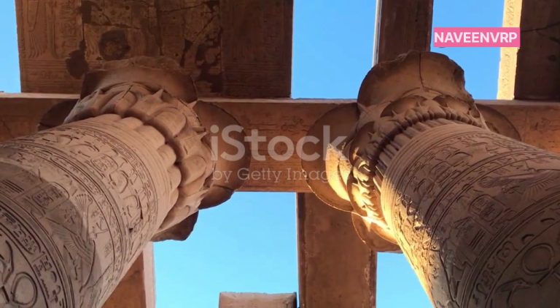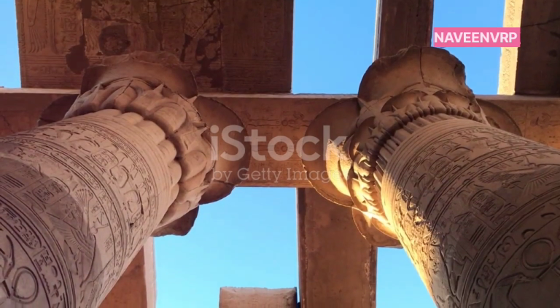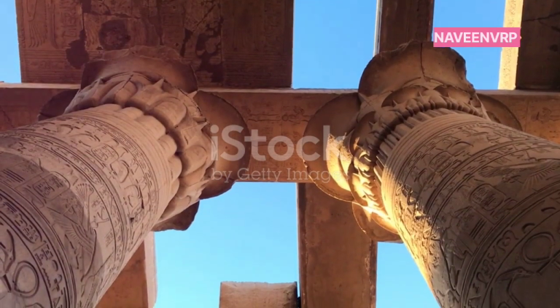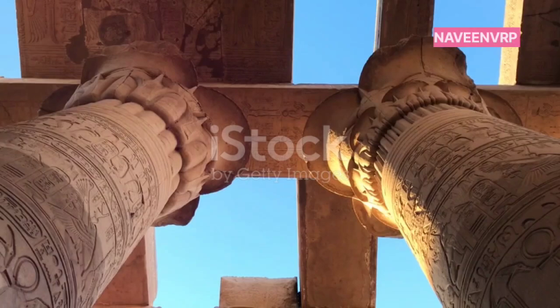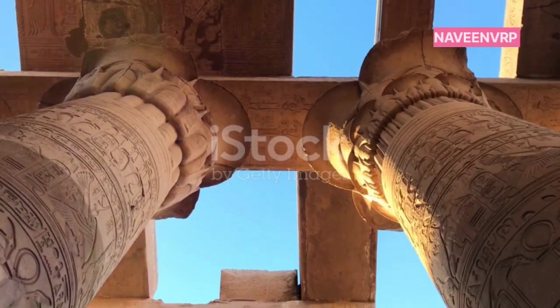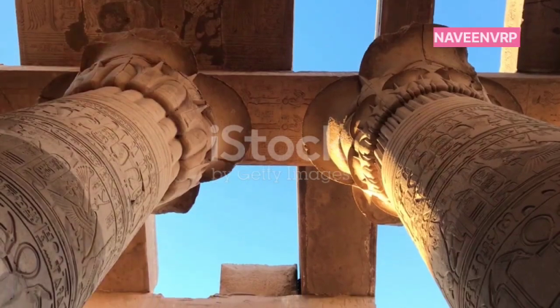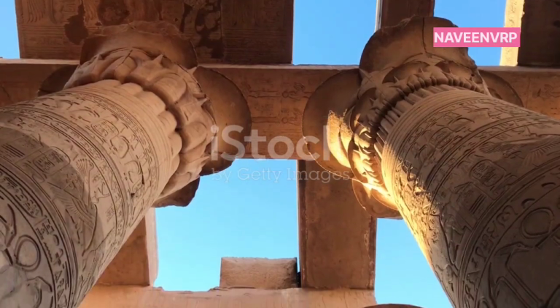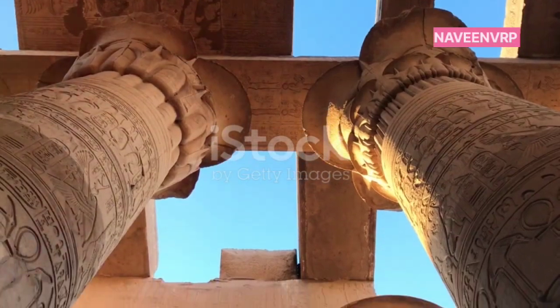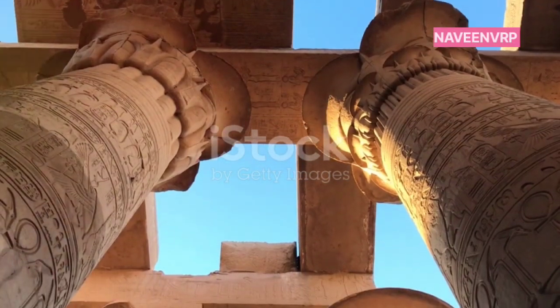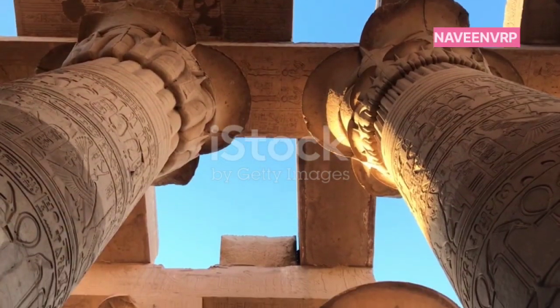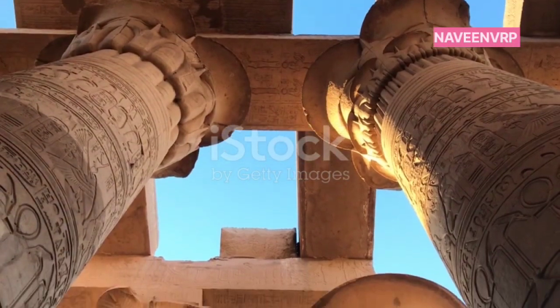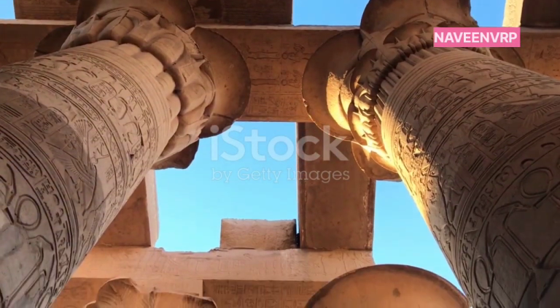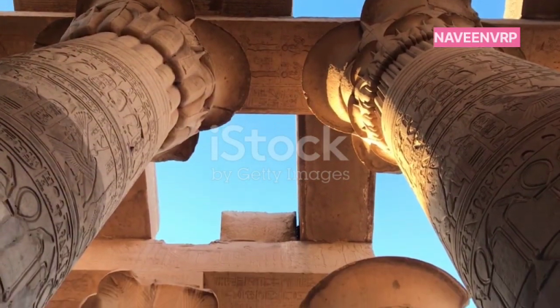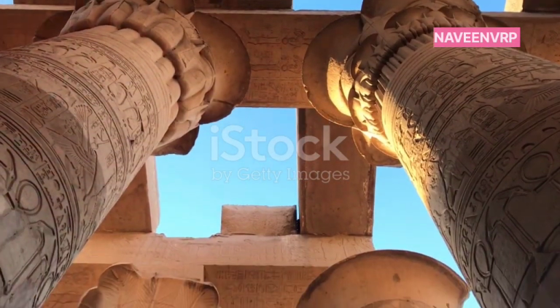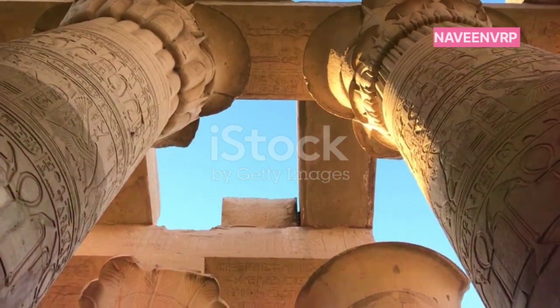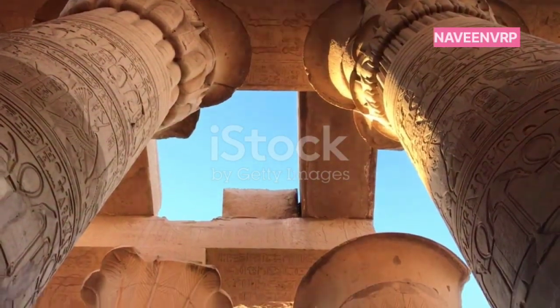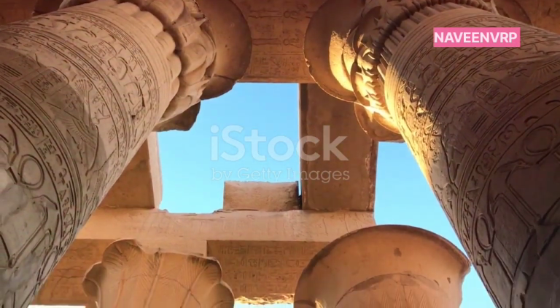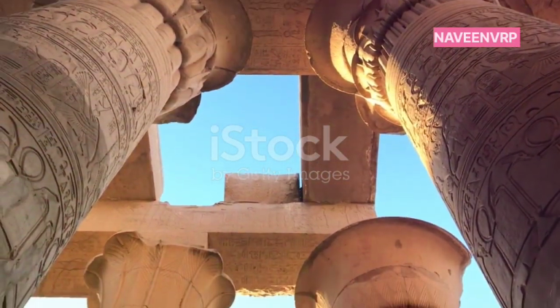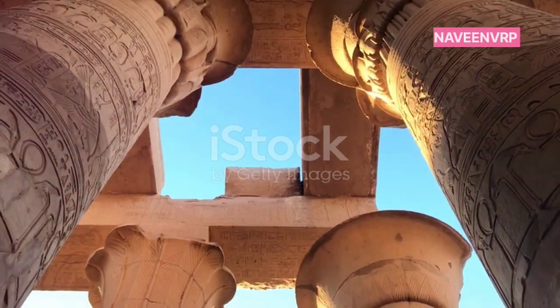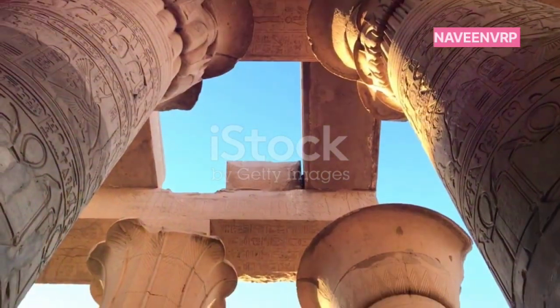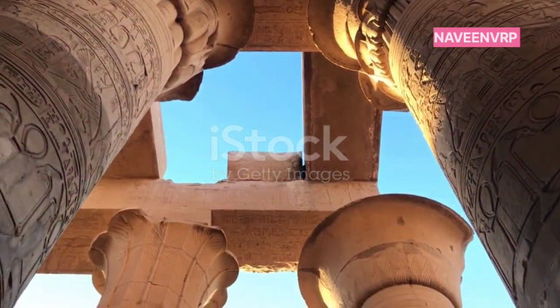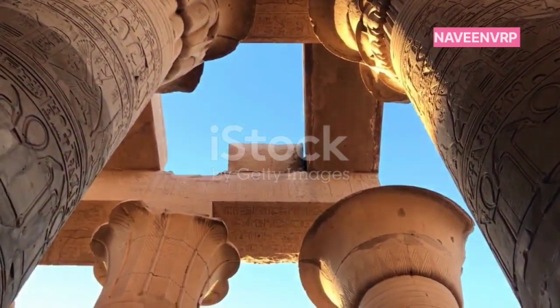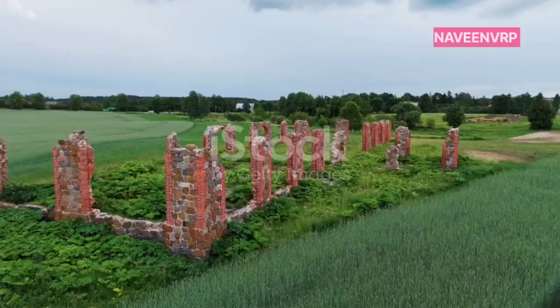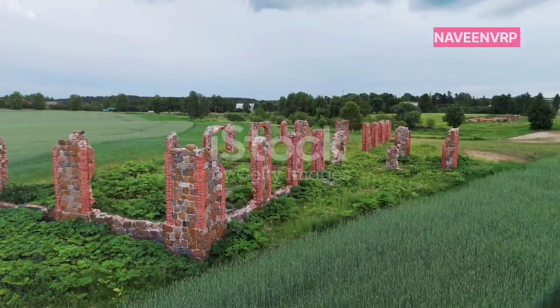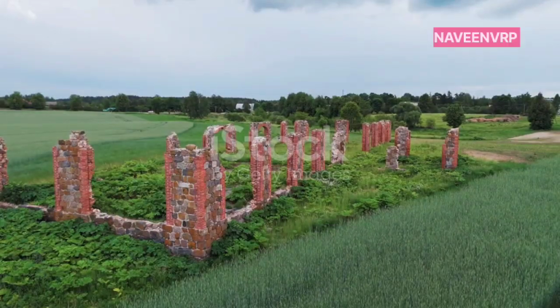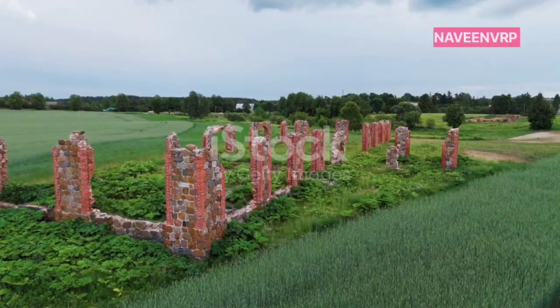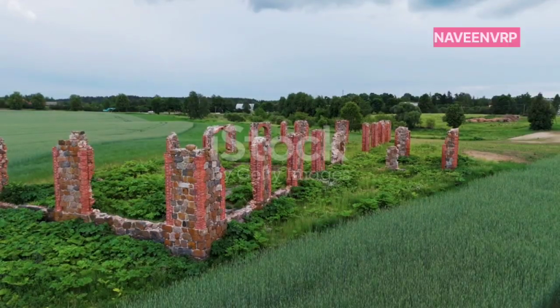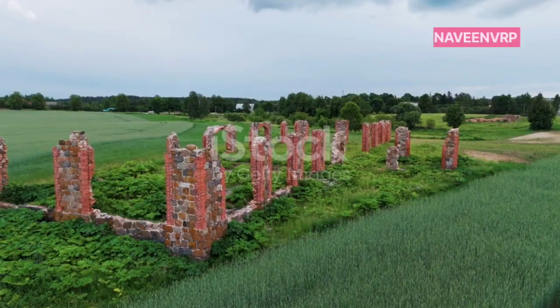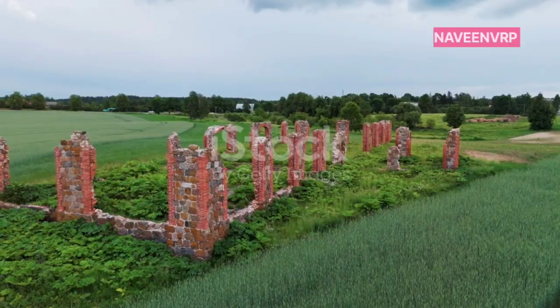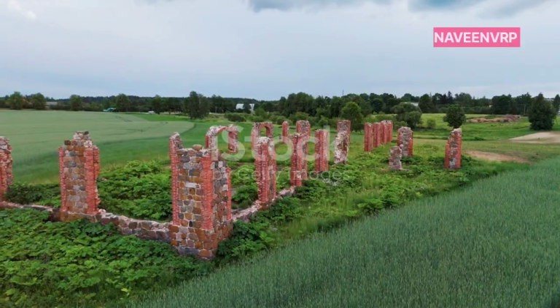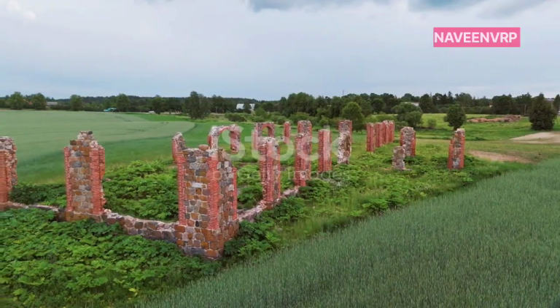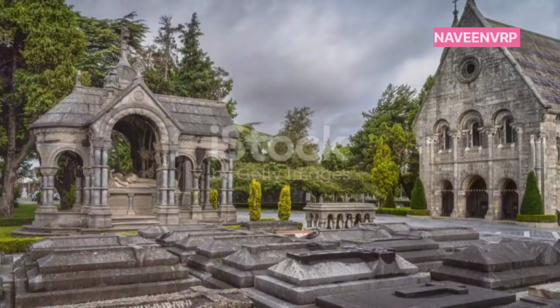For instance, the shafts in the King's Chamber point directly towards certain stars. Coincidence? I think not.